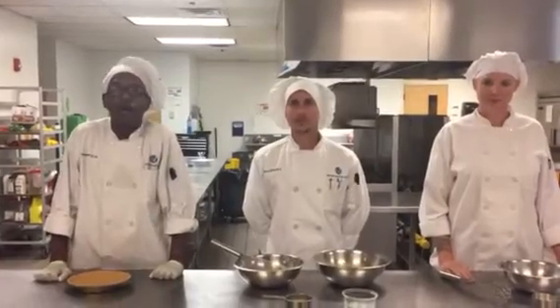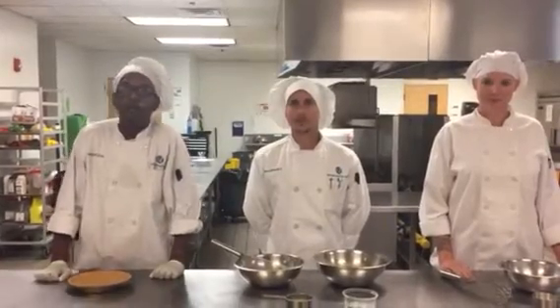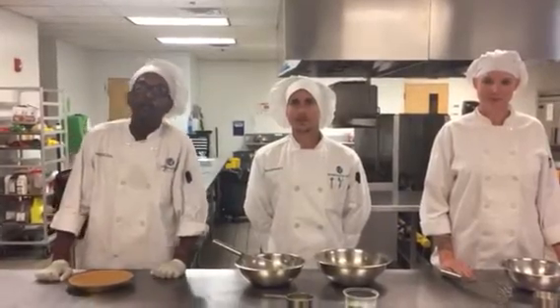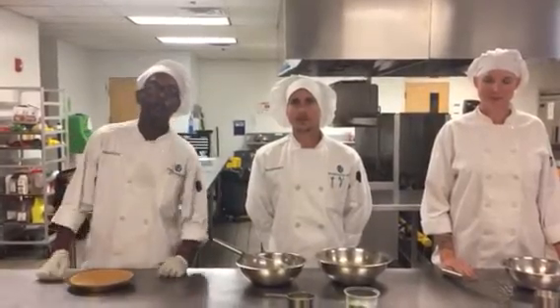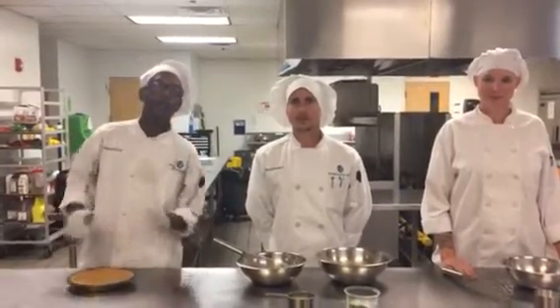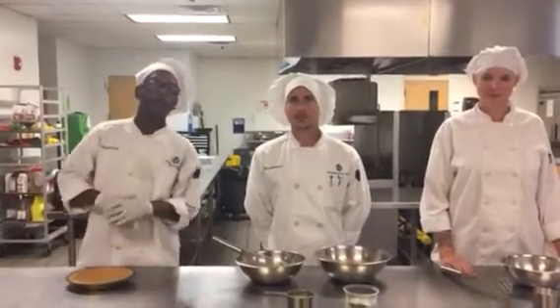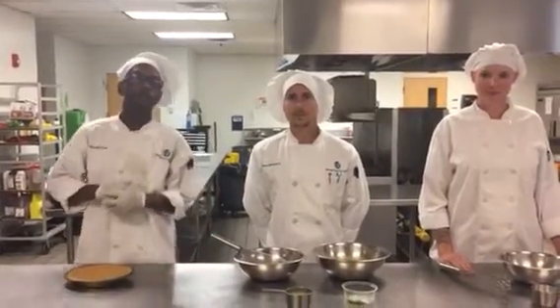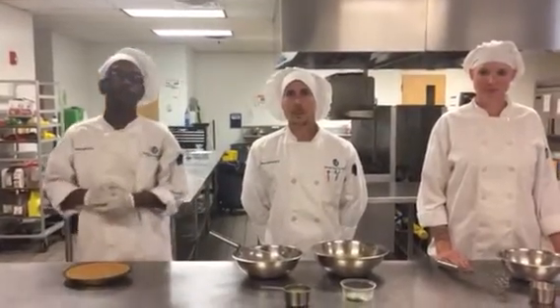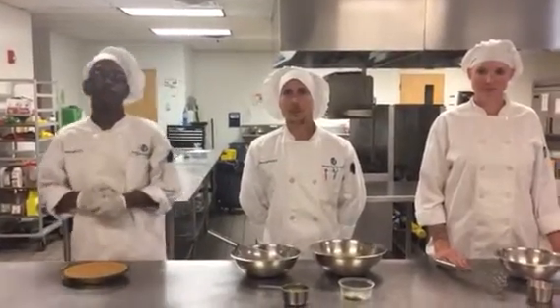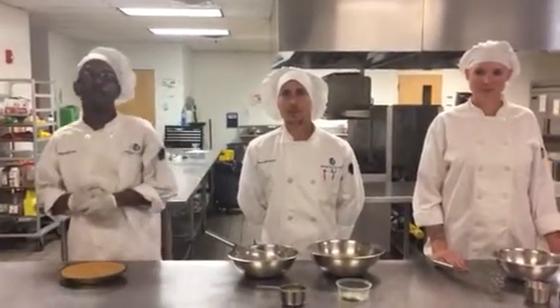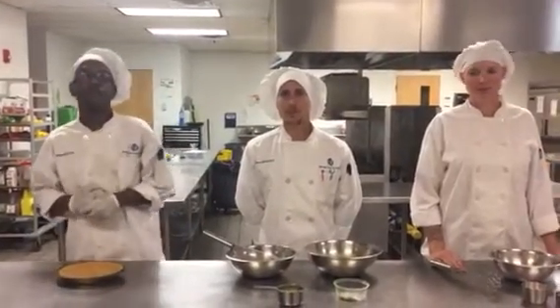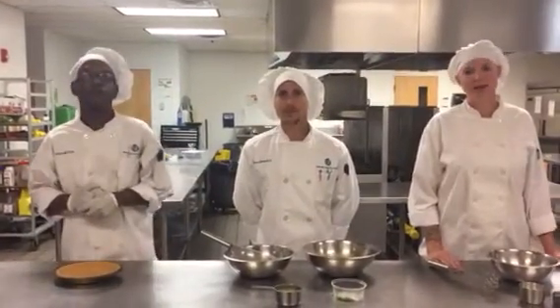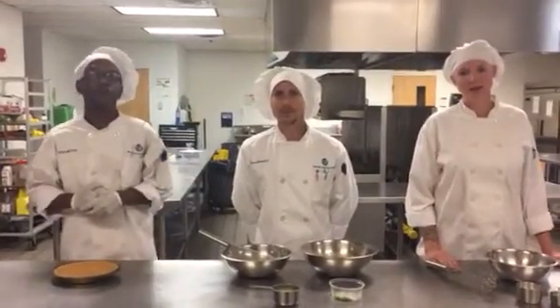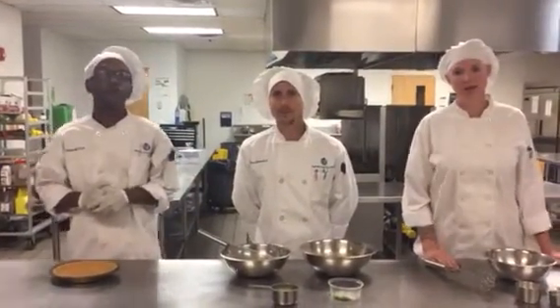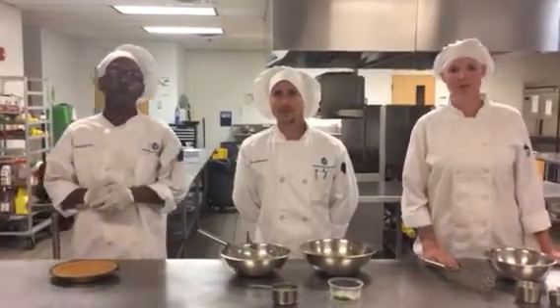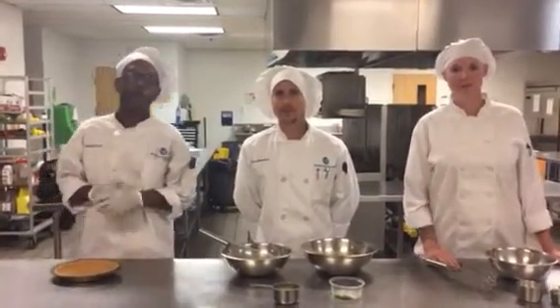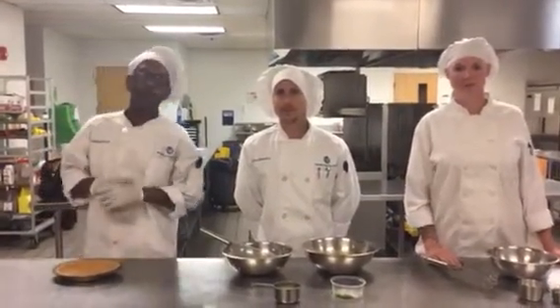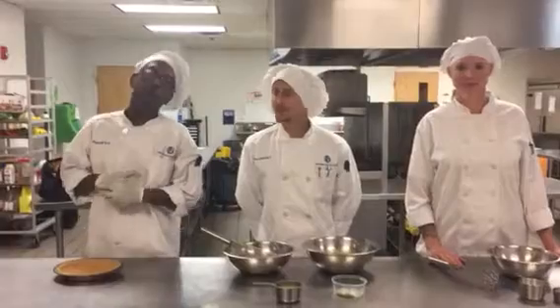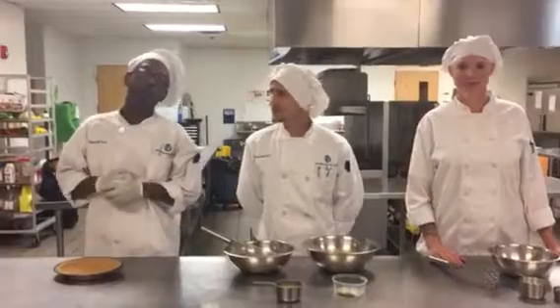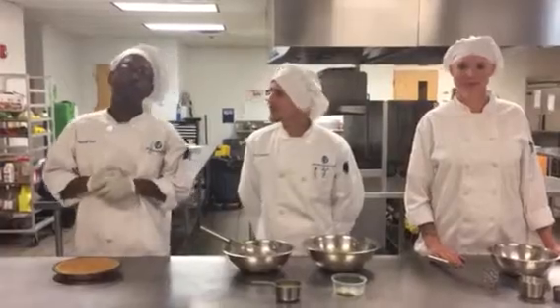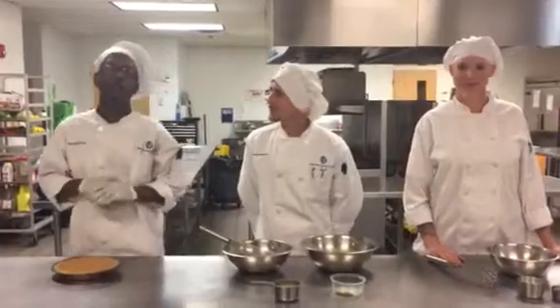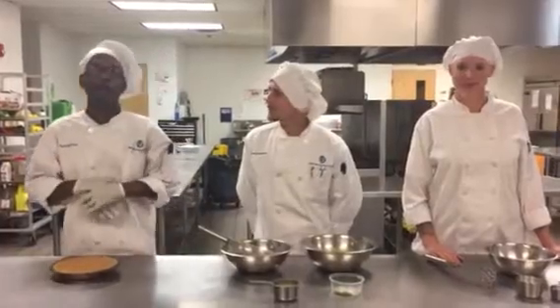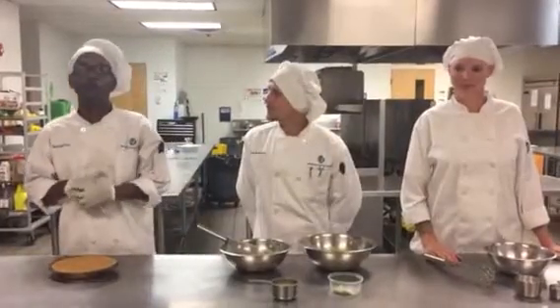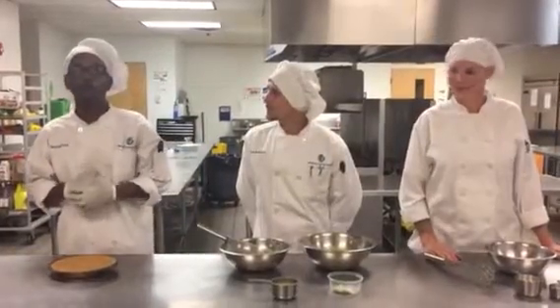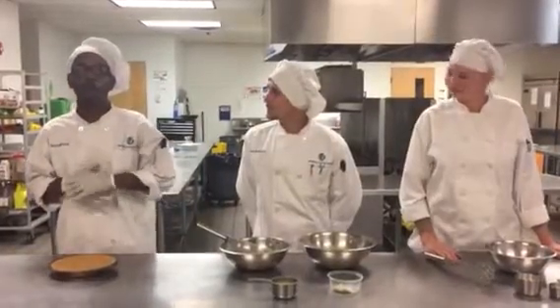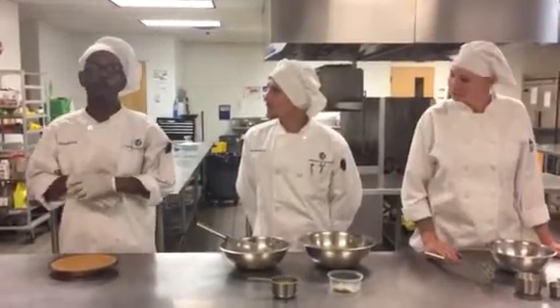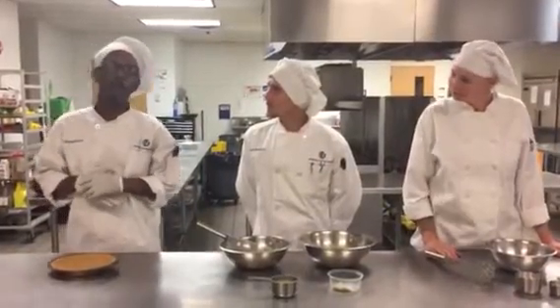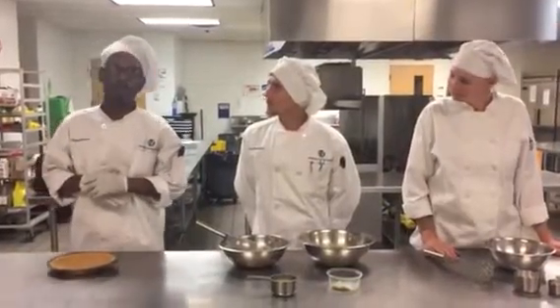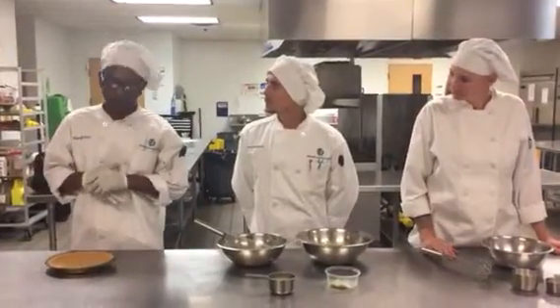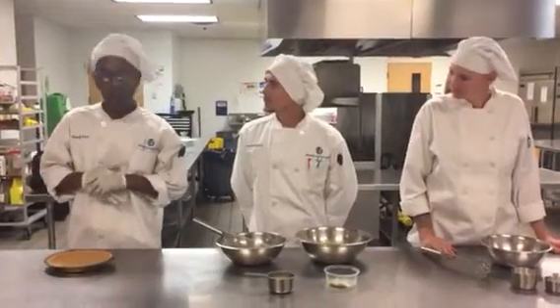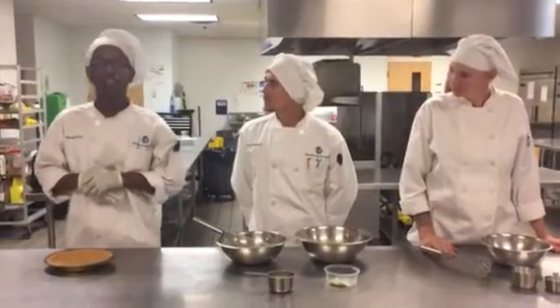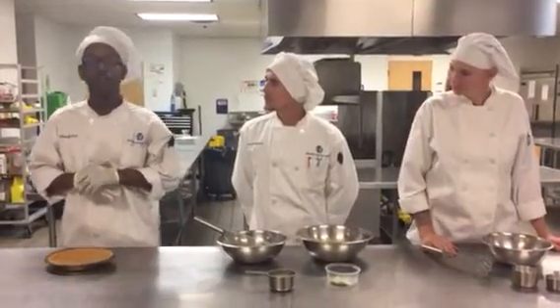How are you doing today? My name is Ron. My name is Dean. And I'm Carla. And today we will be making key lime pie, which is from the Floribbean region.